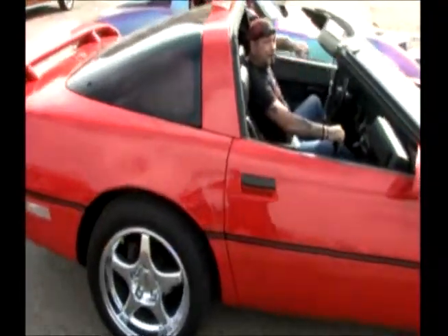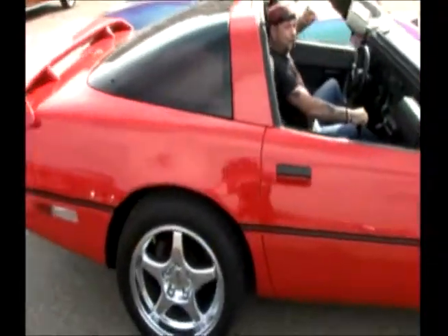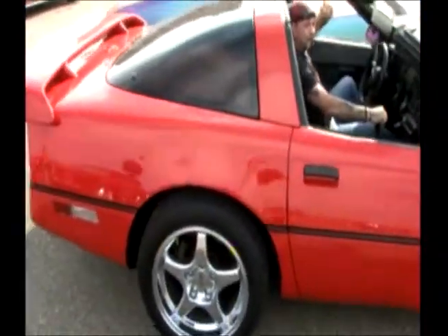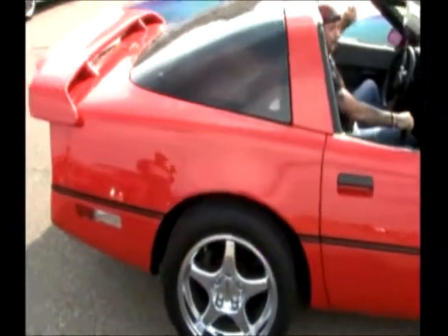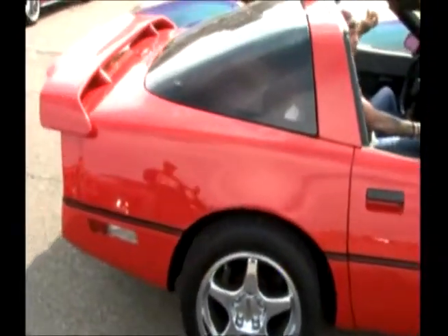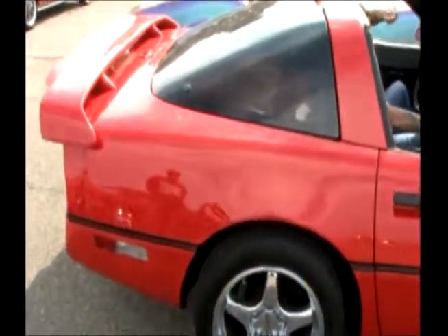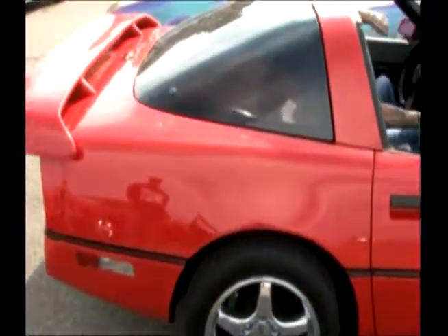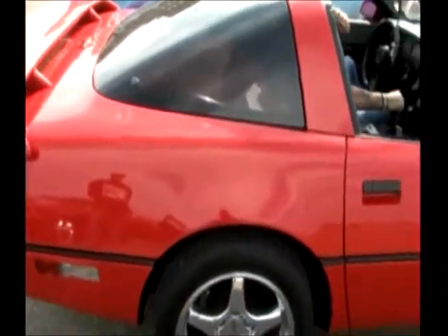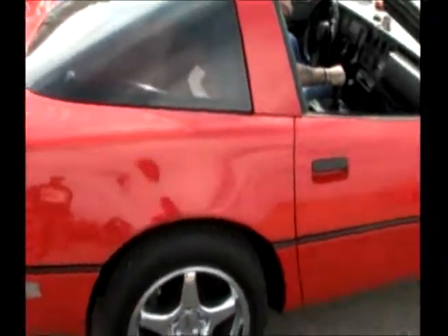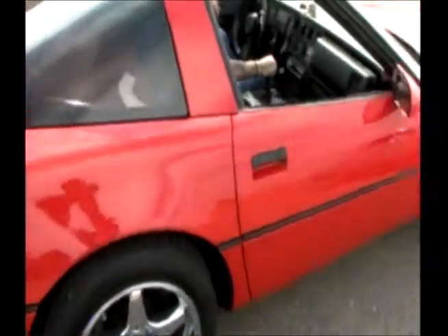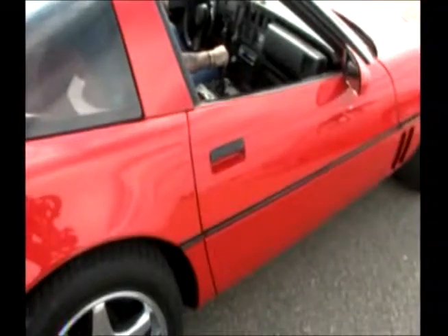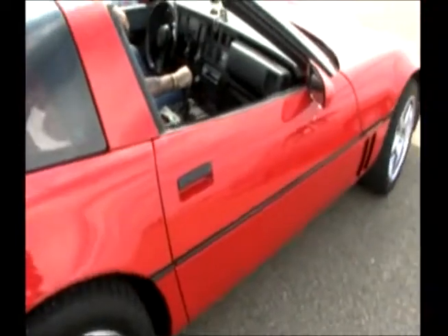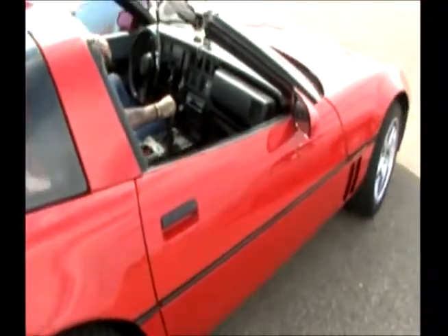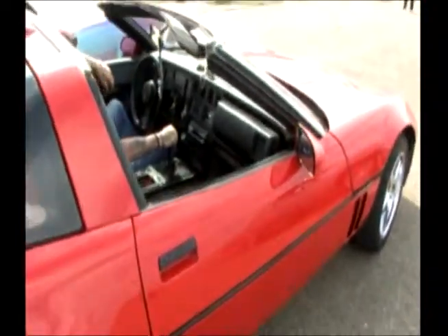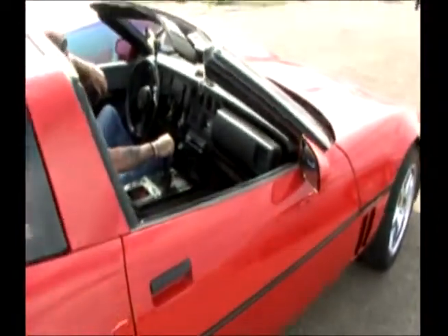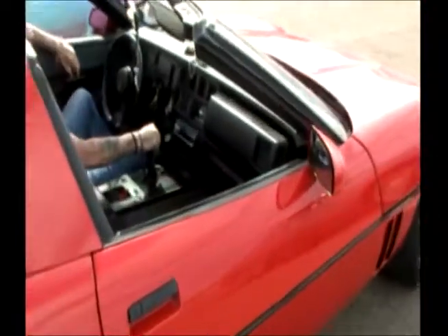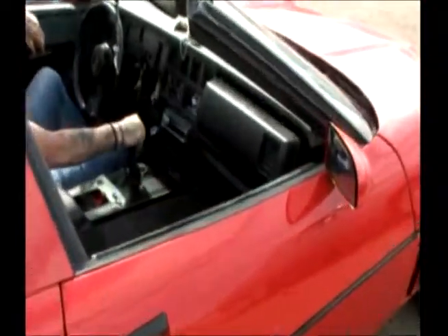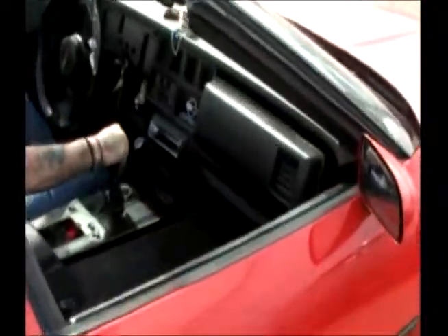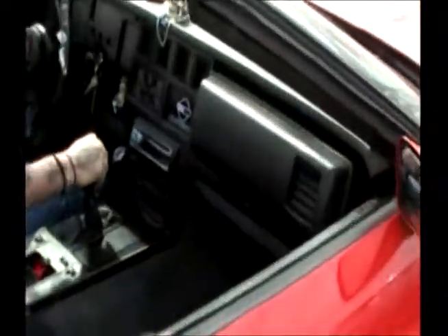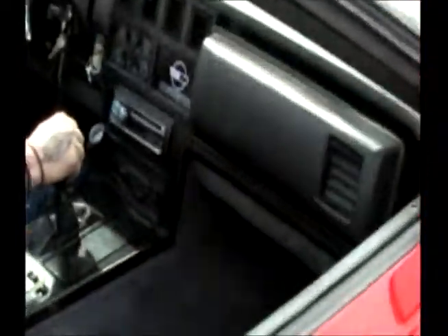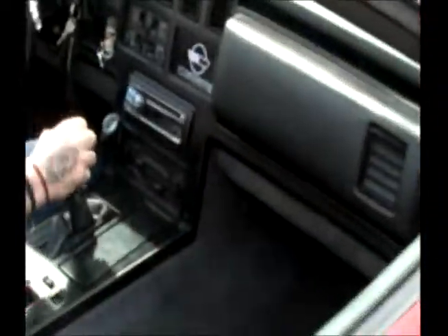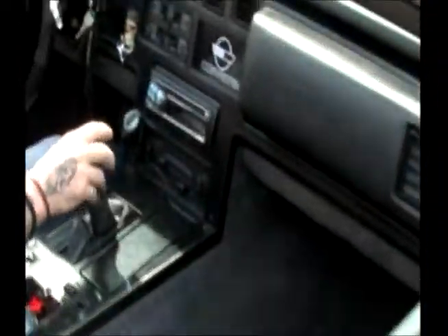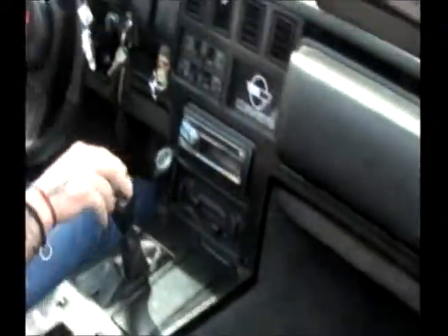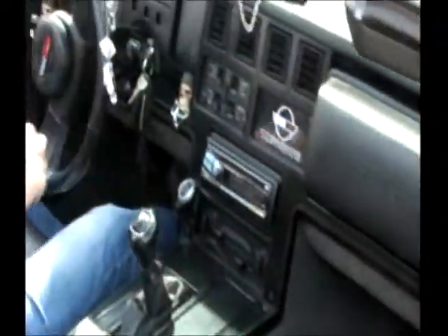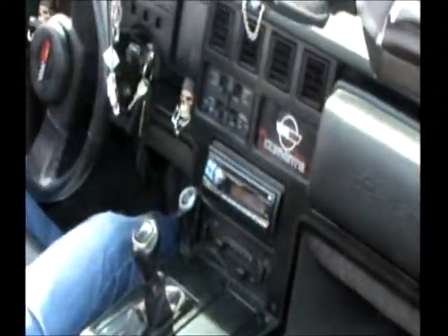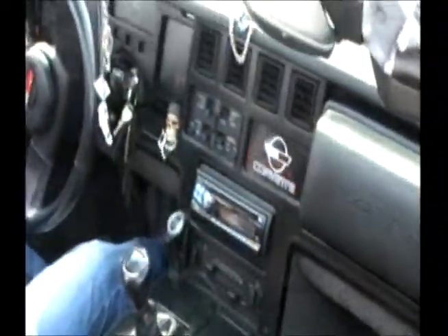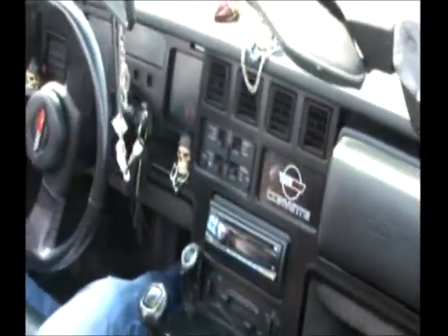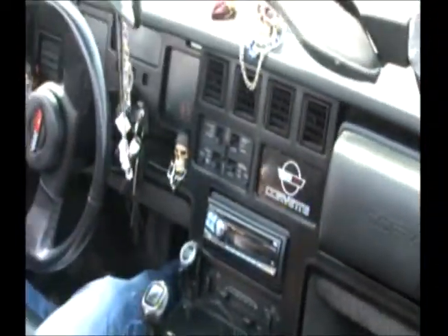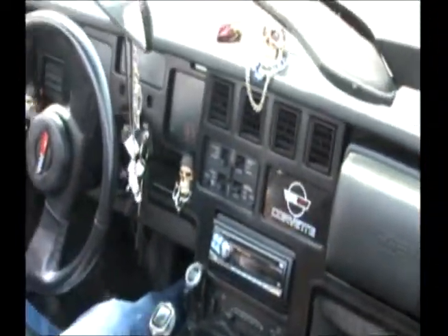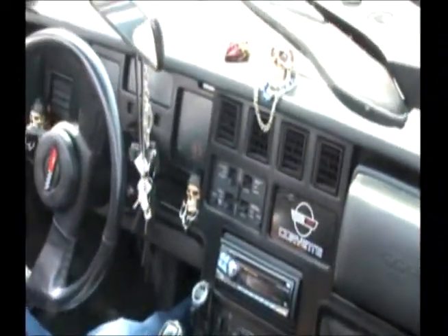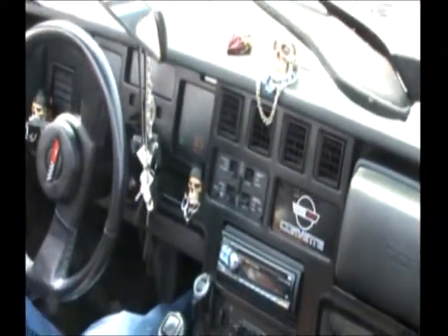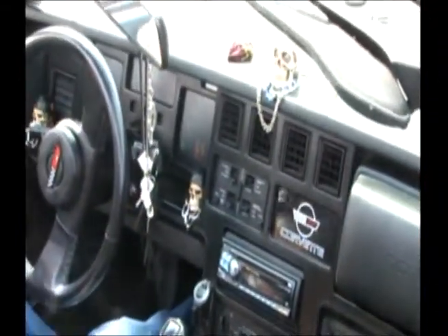Custom interior and all of that. The interior is going down. It's crazy right now.